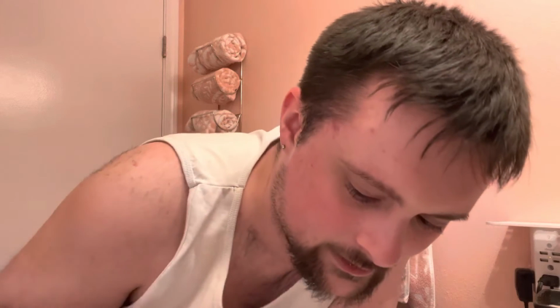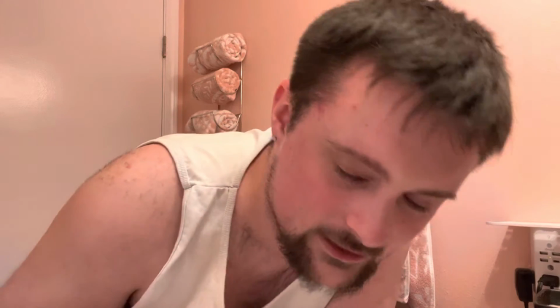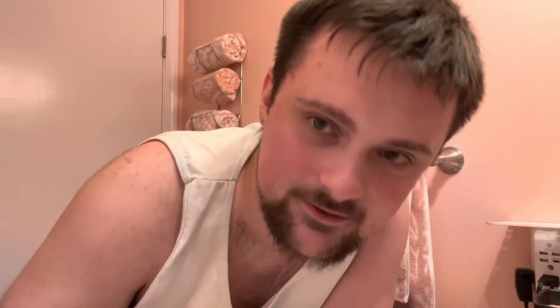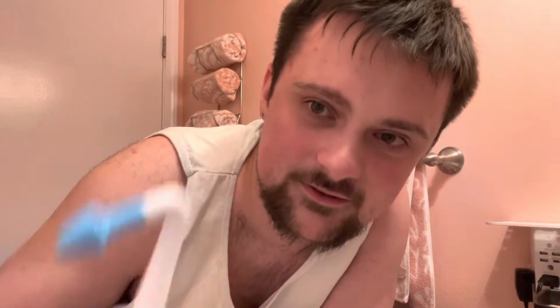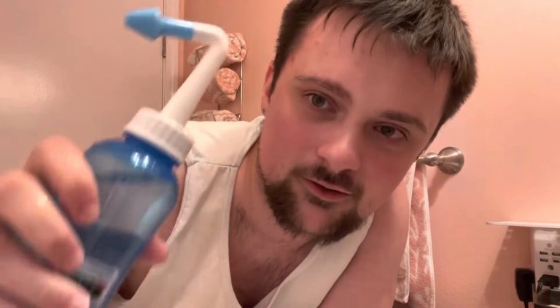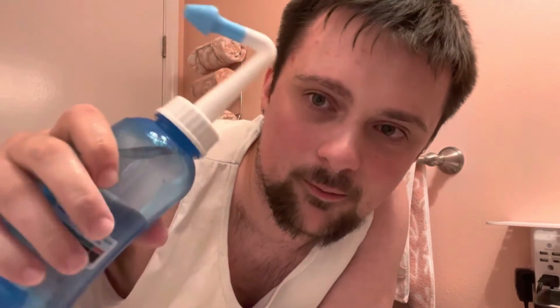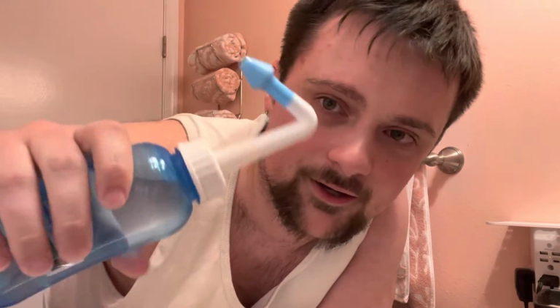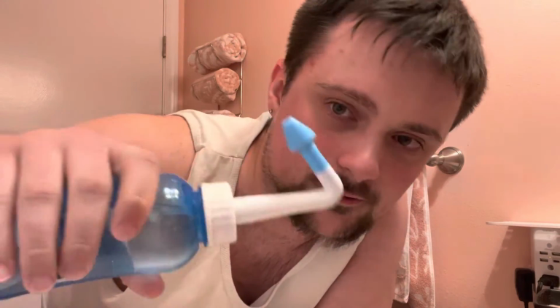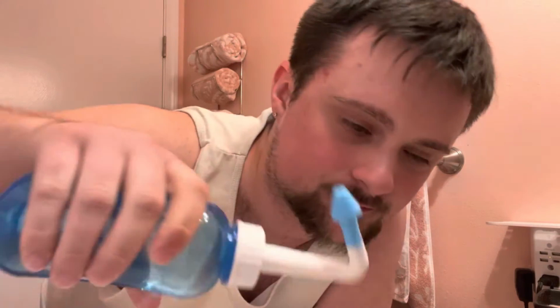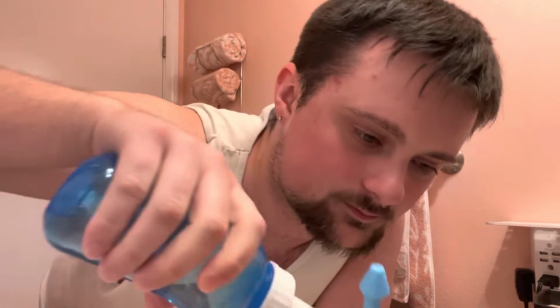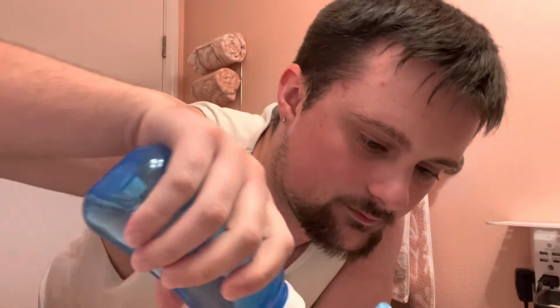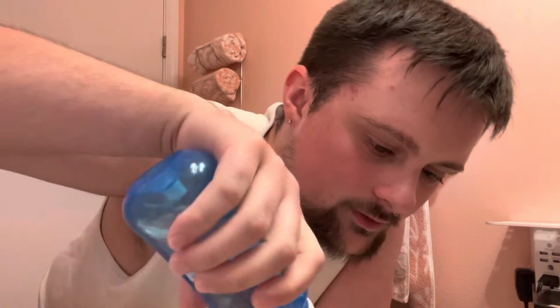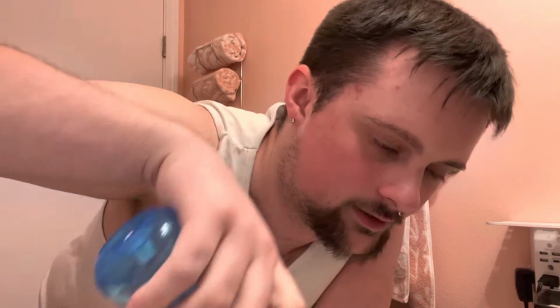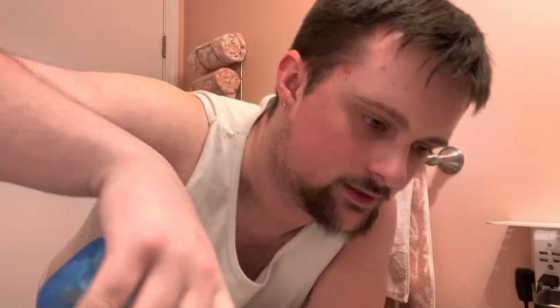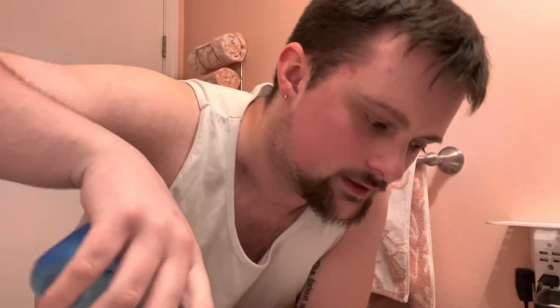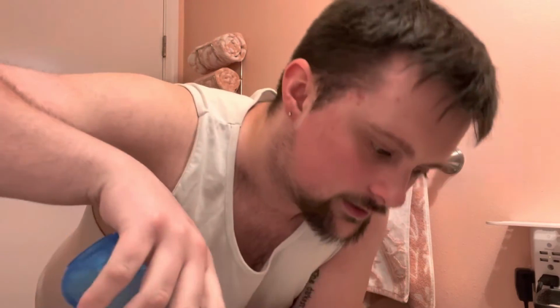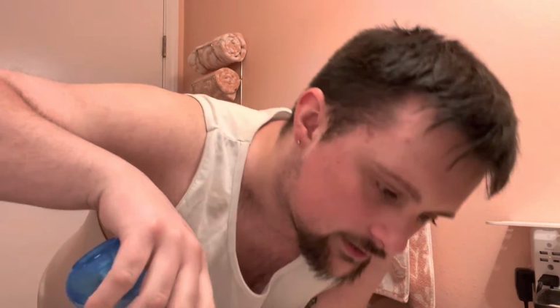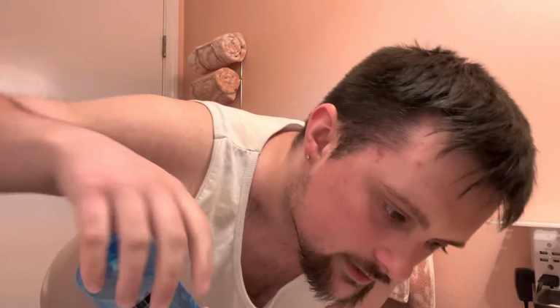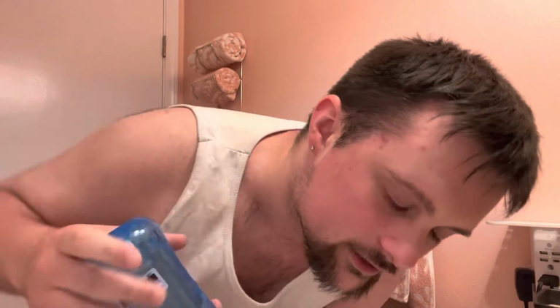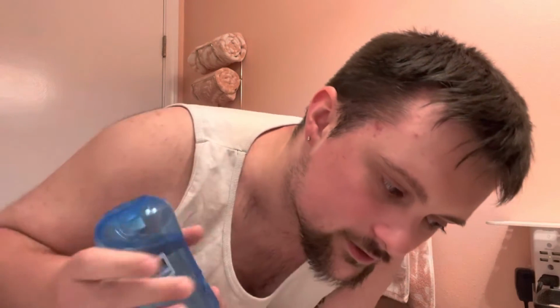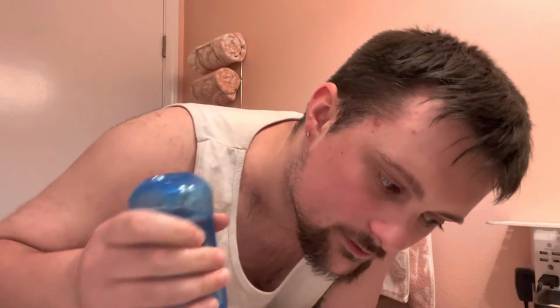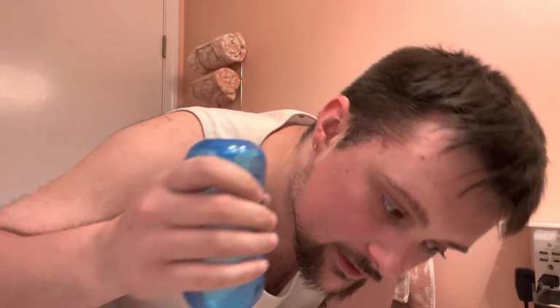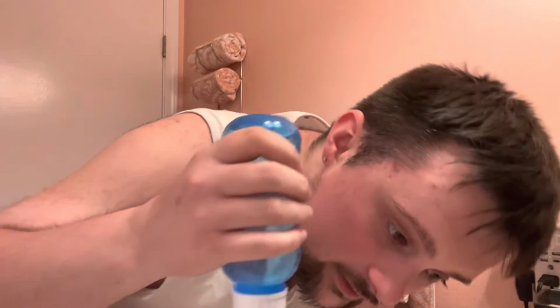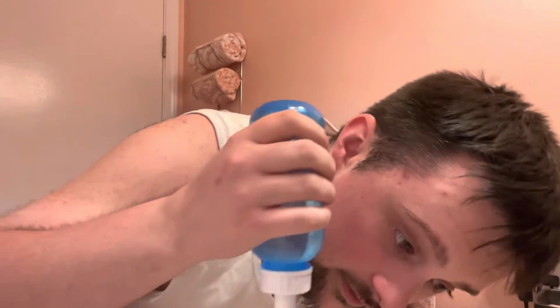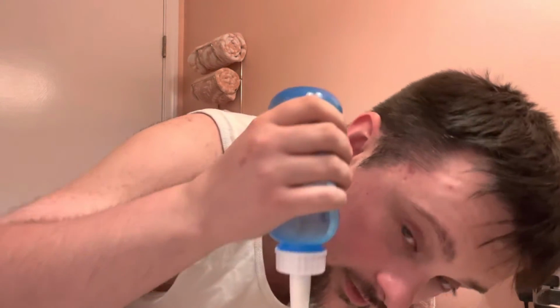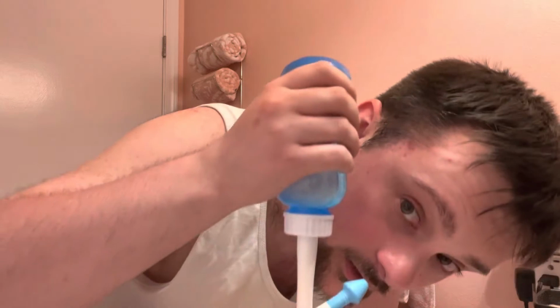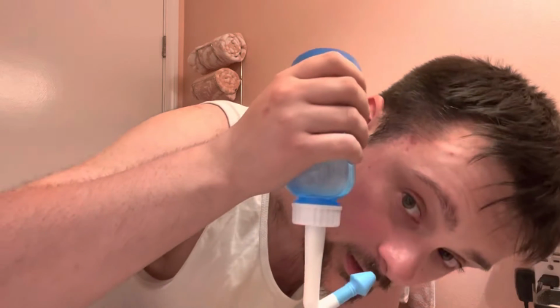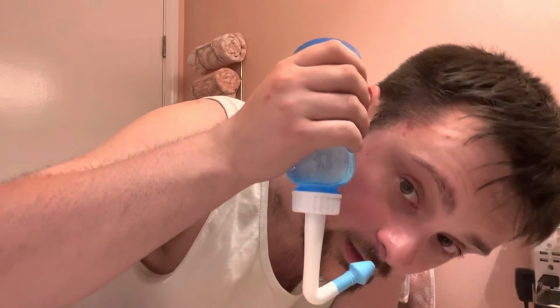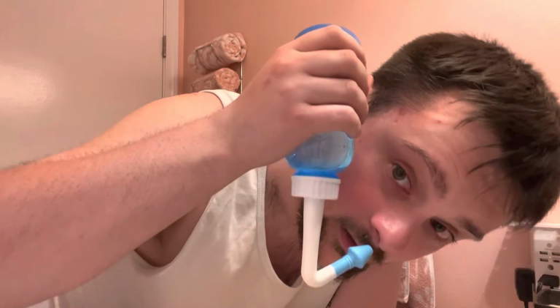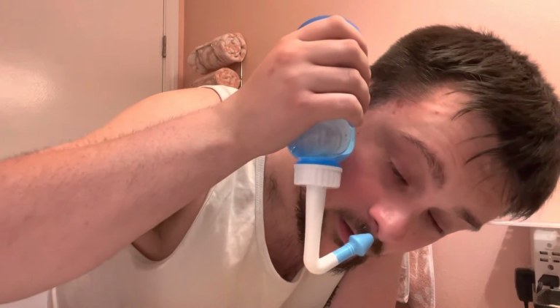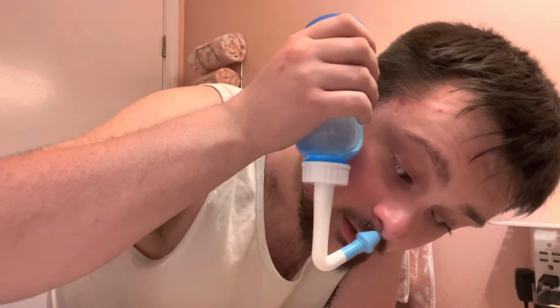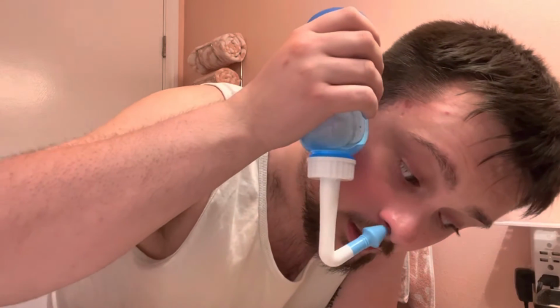You're supposed to use this whole bottle. Let's try this again.